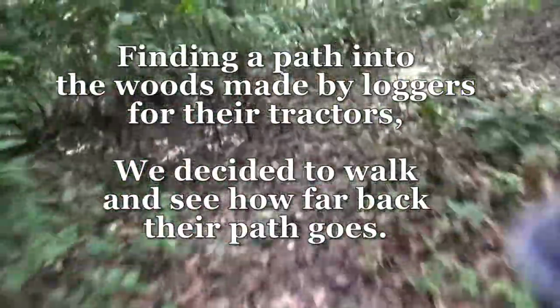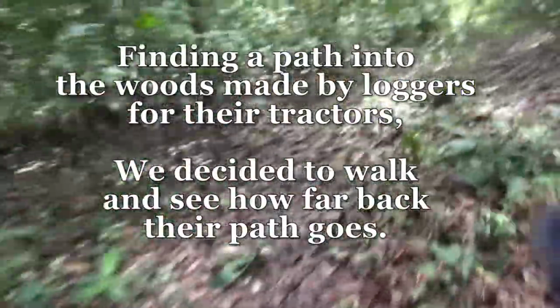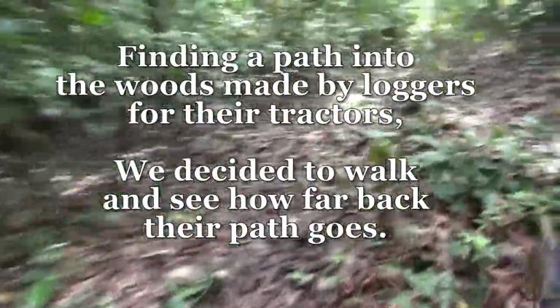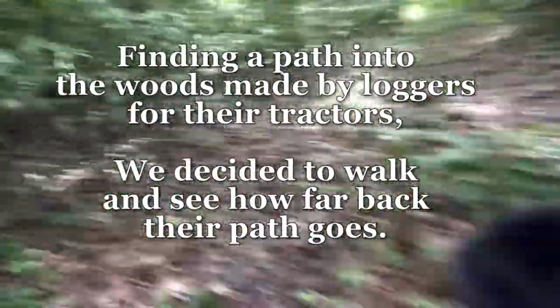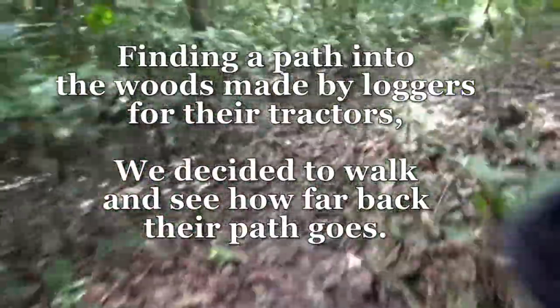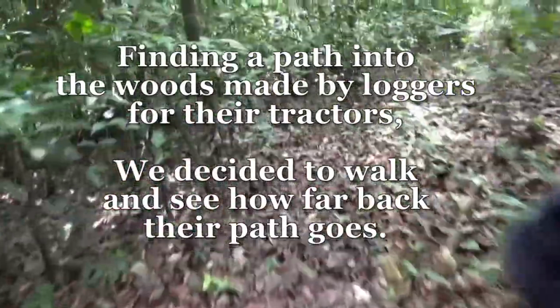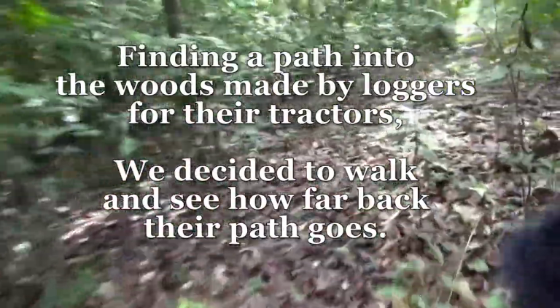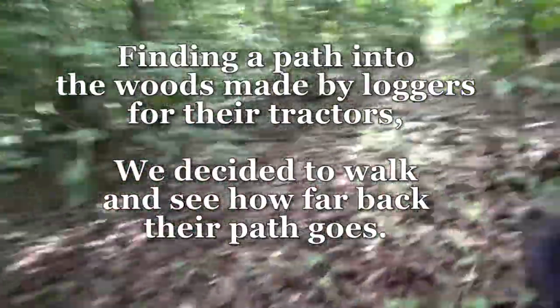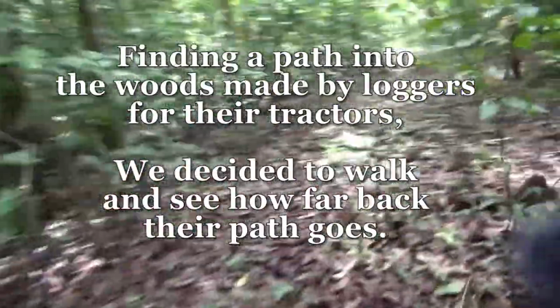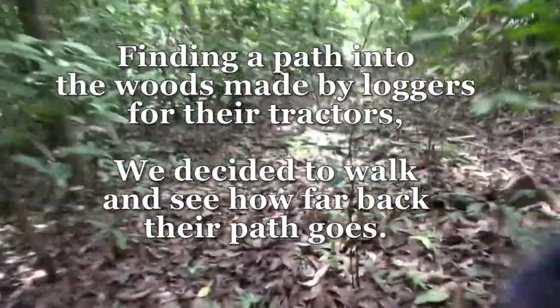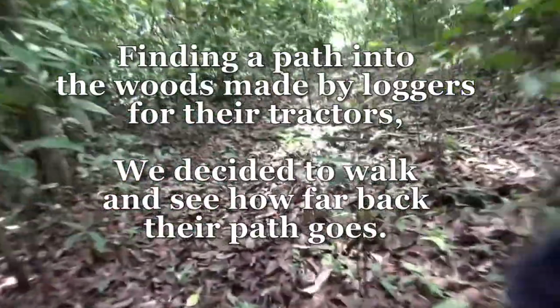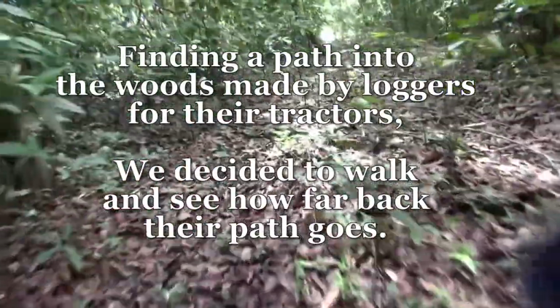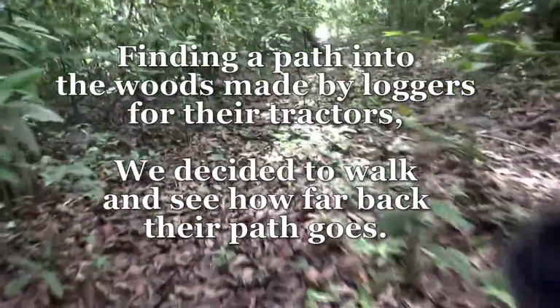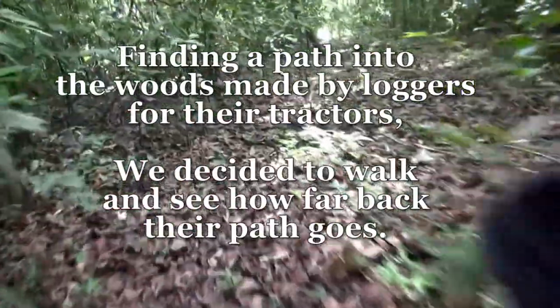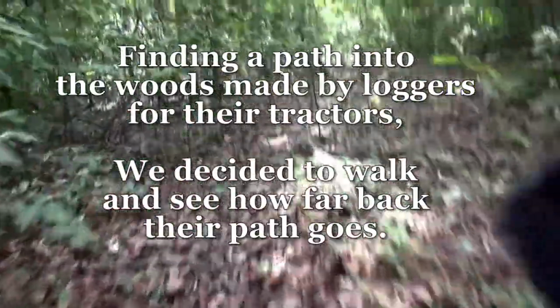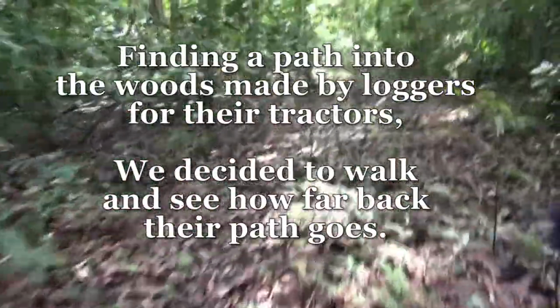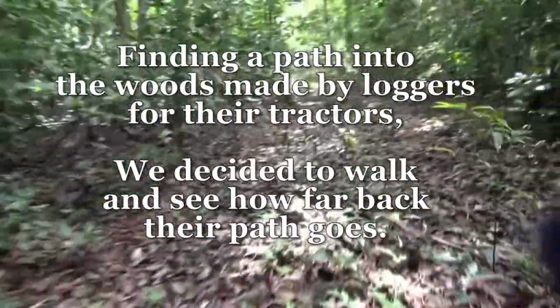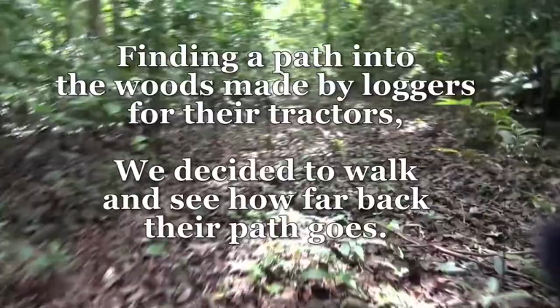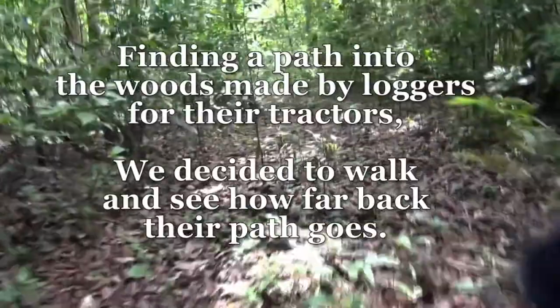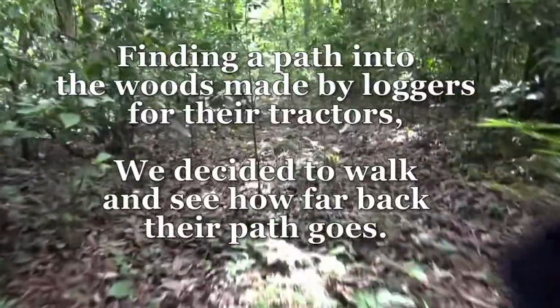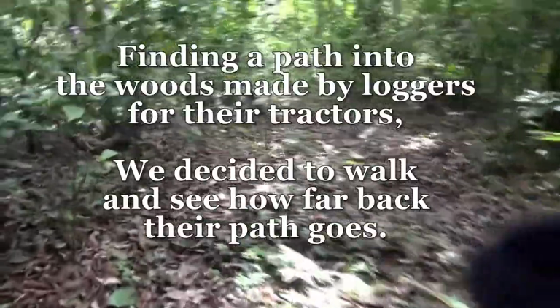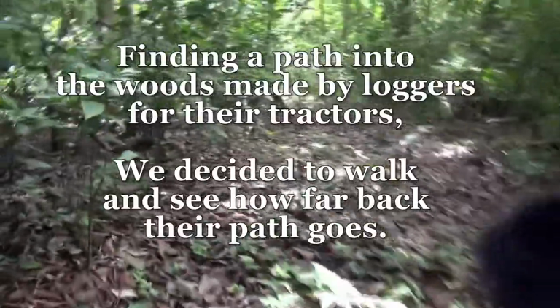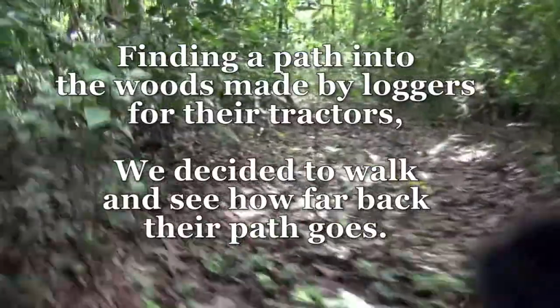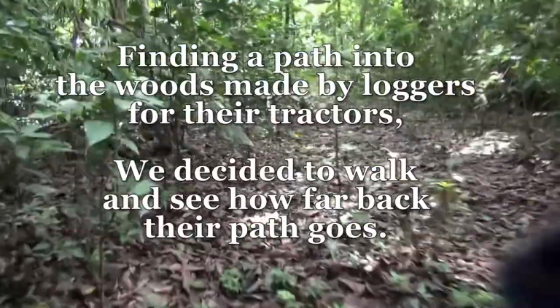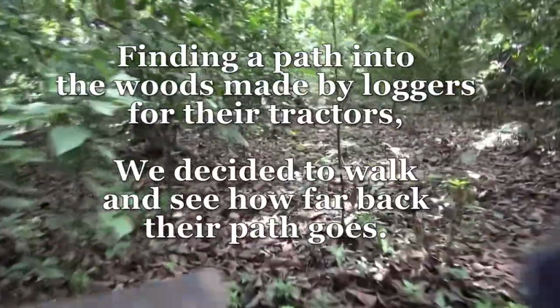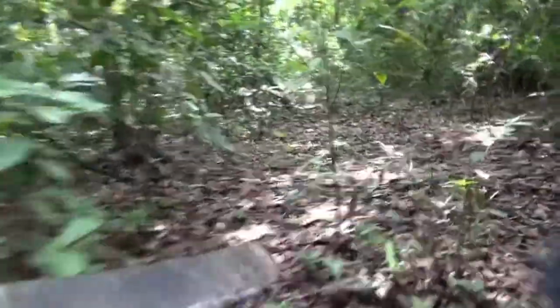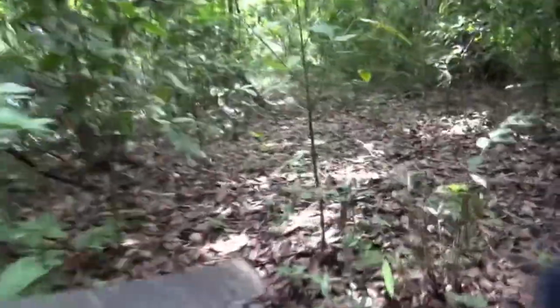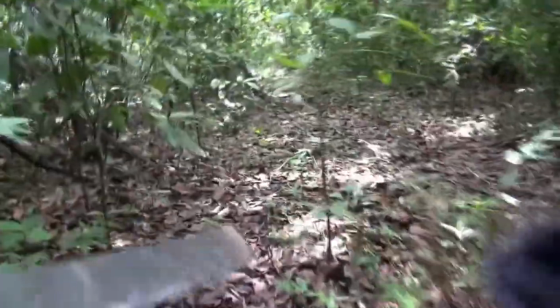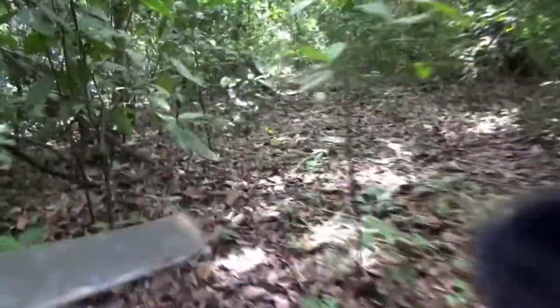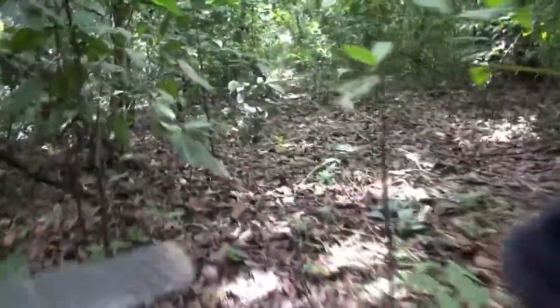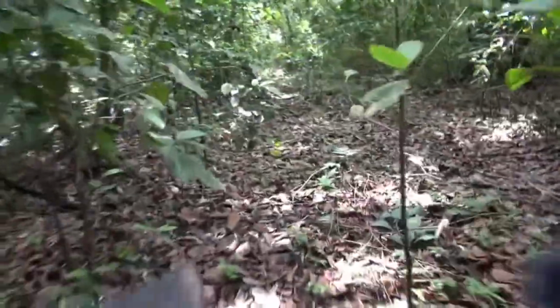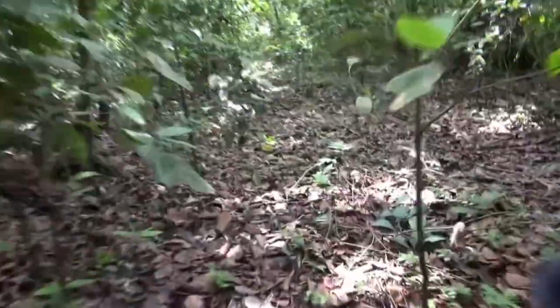I can hear thunder off in the distance too. I'm a bit worried I'm going to be caught up in thunder.